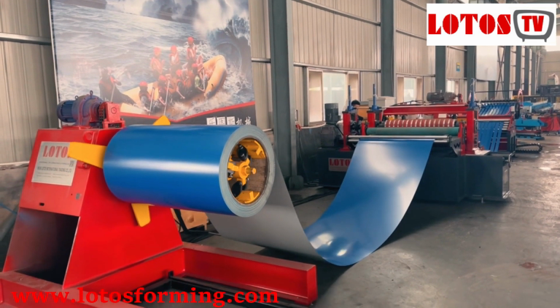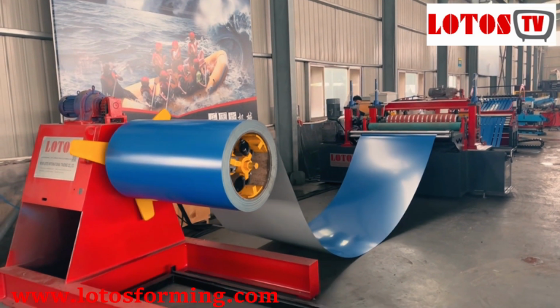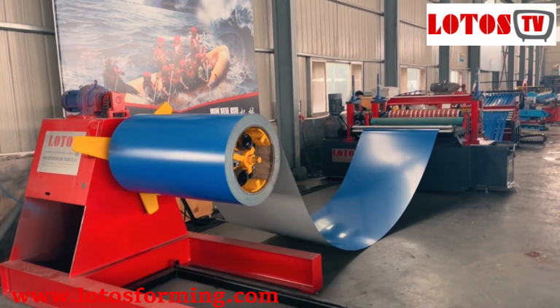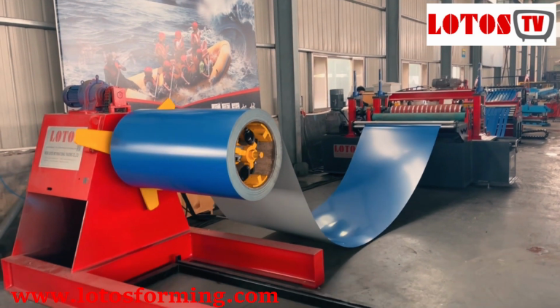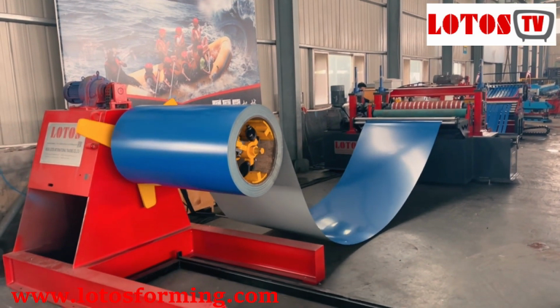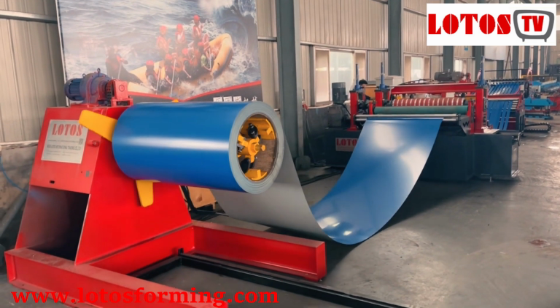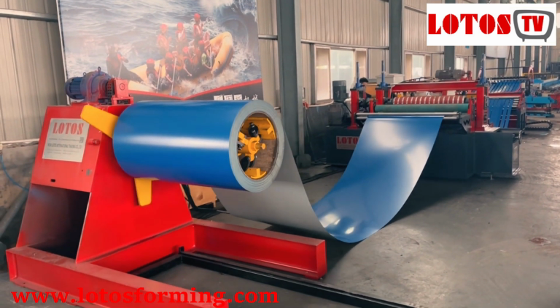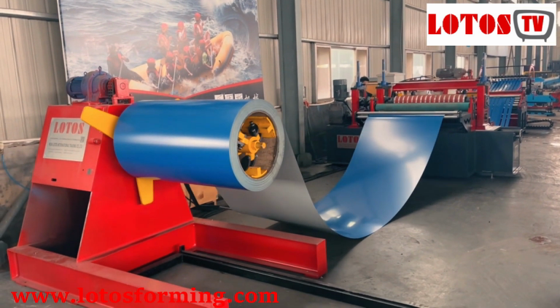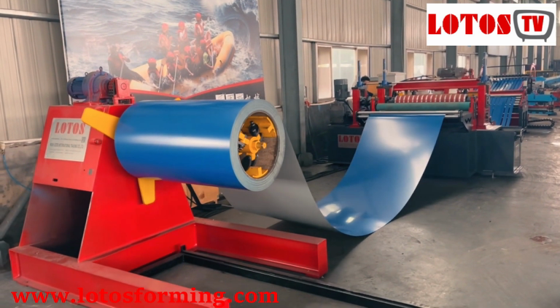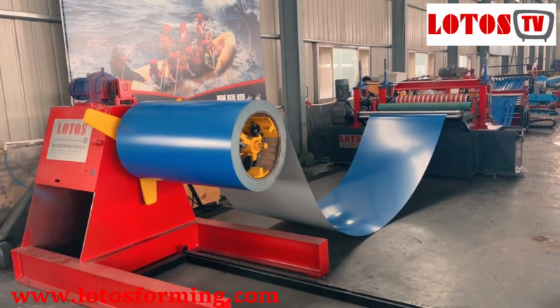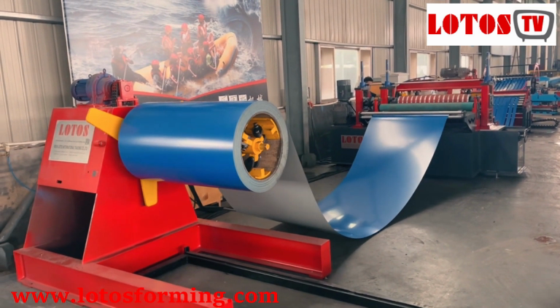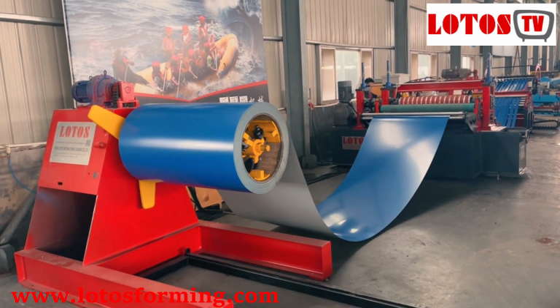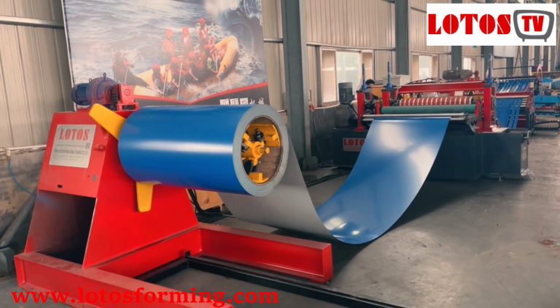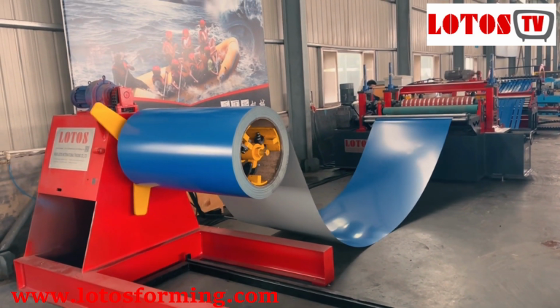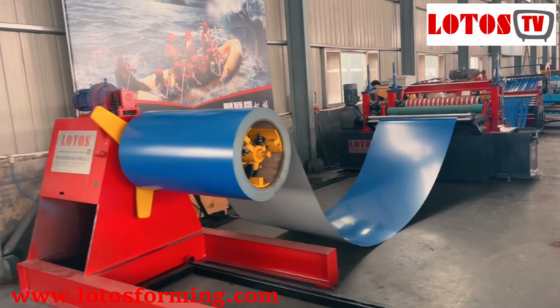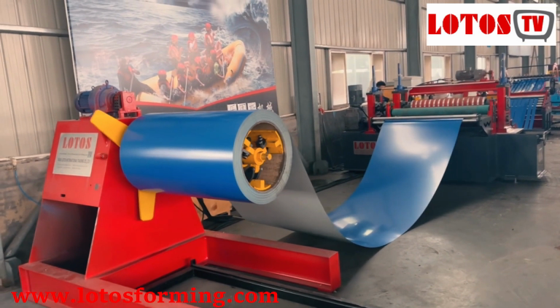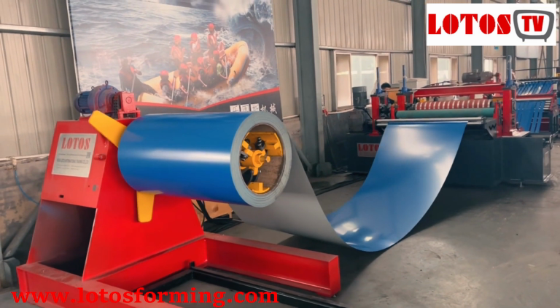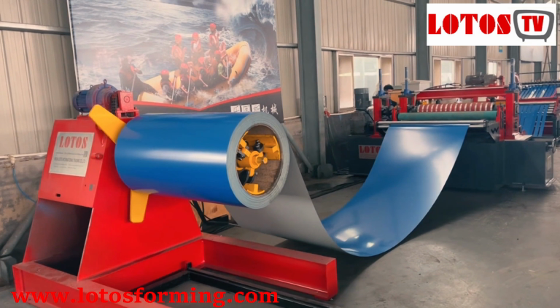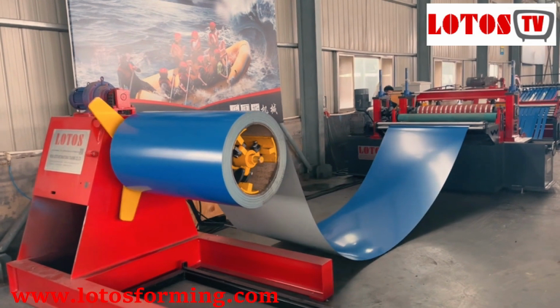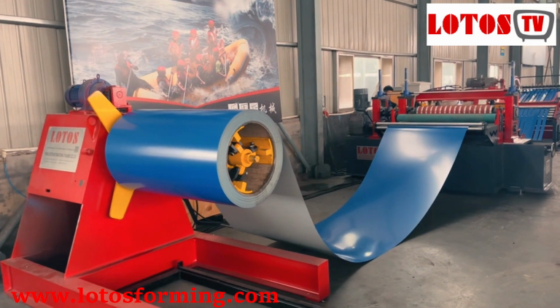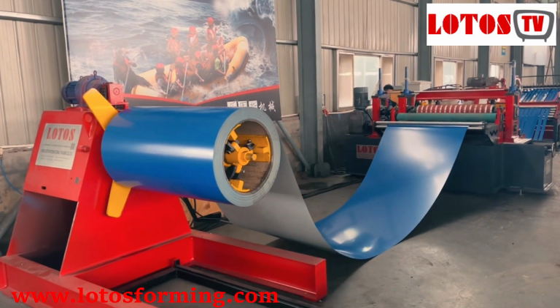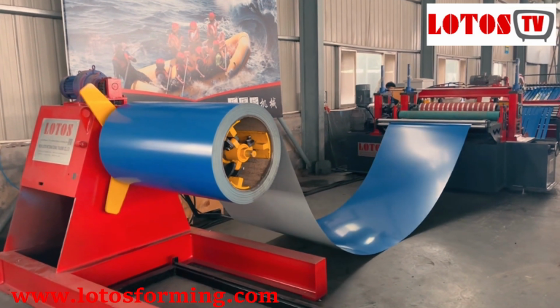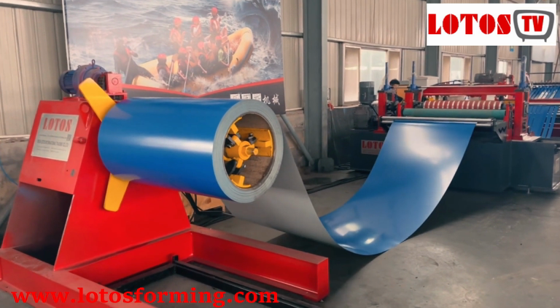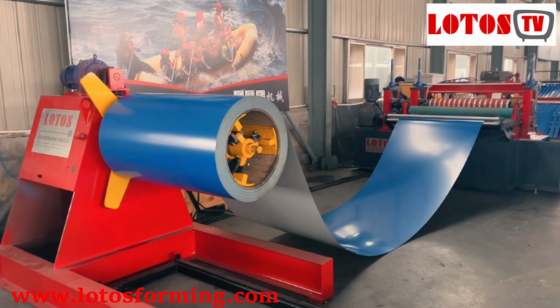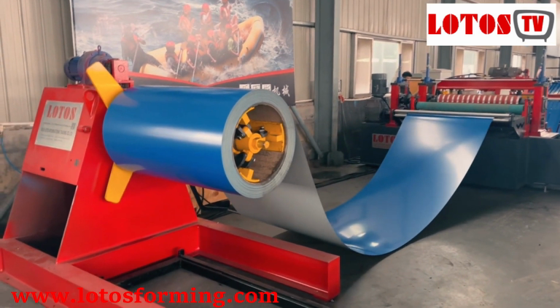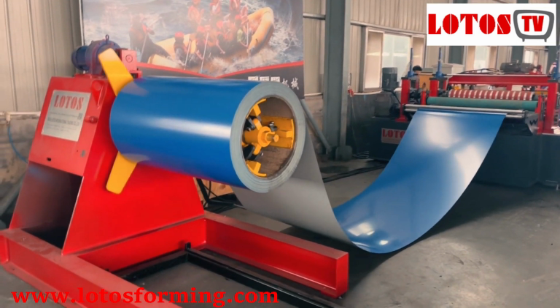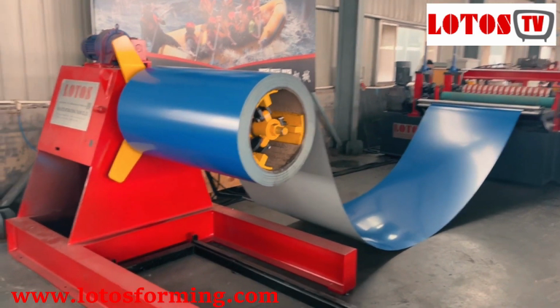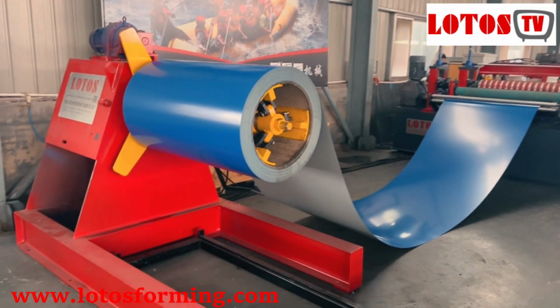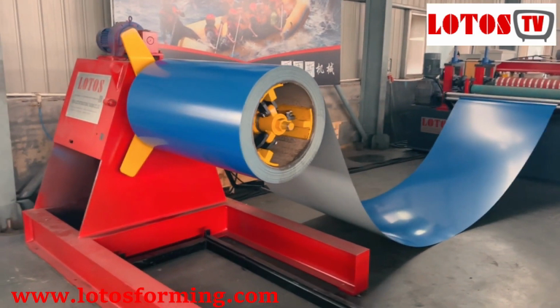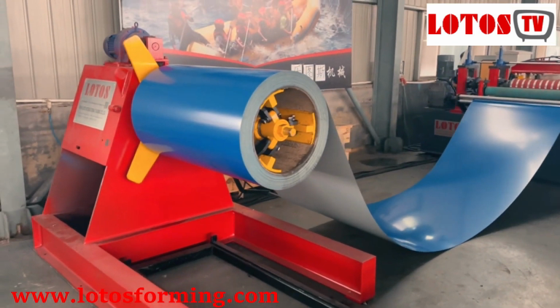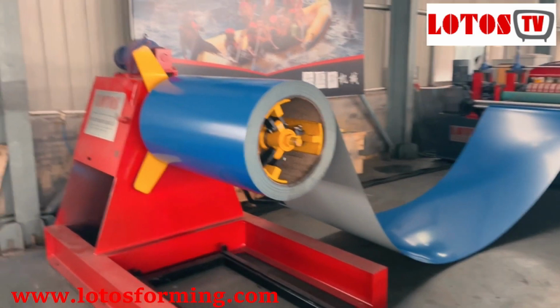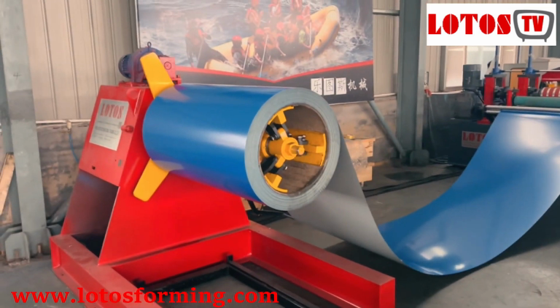The first unit of the line is the decoiler. The capacity is 7 tons.